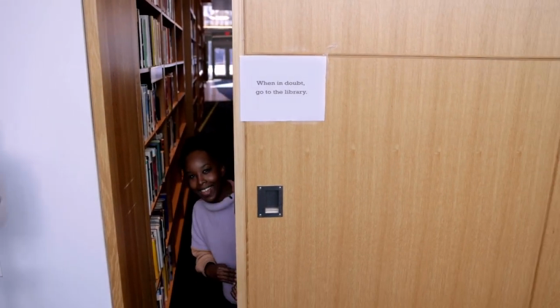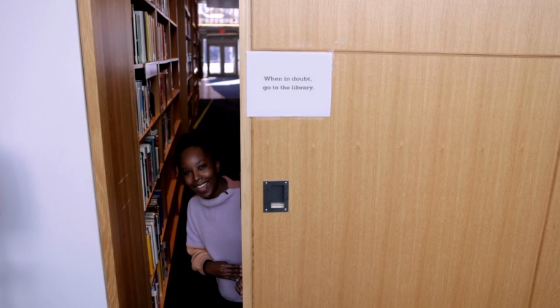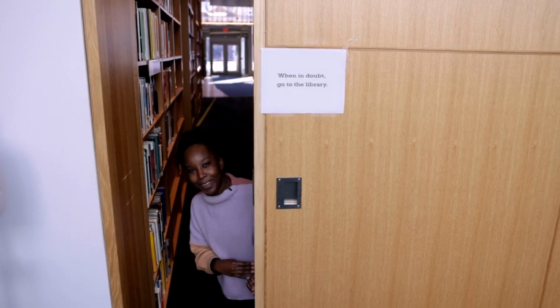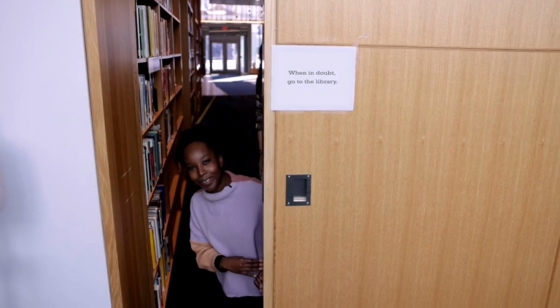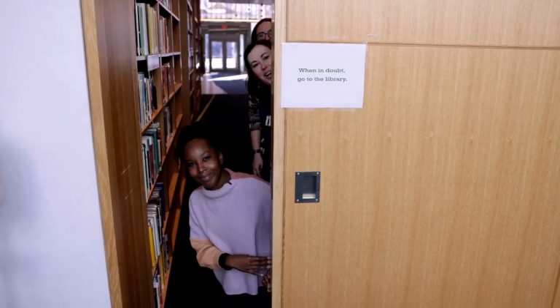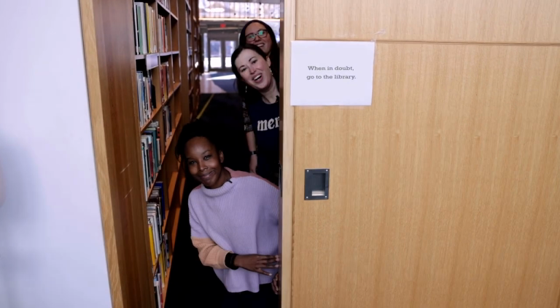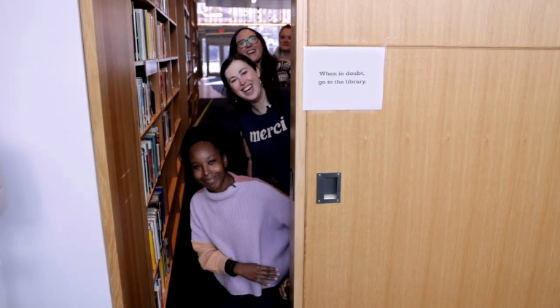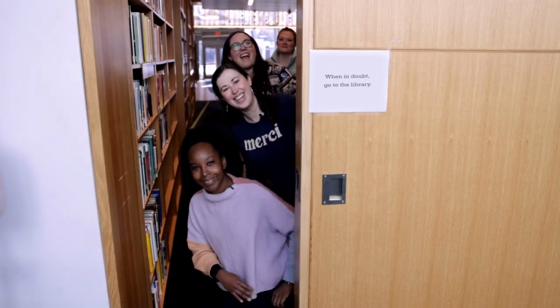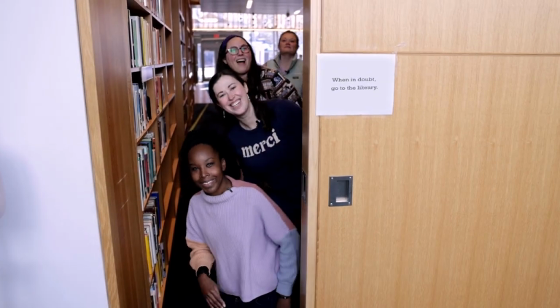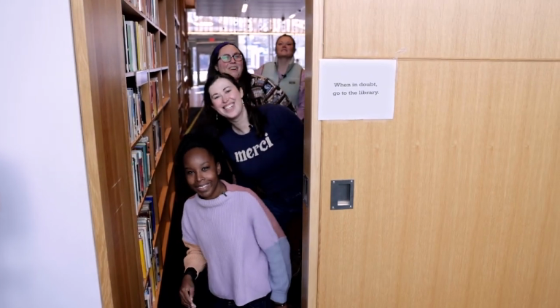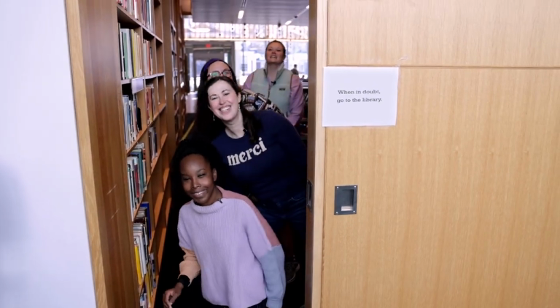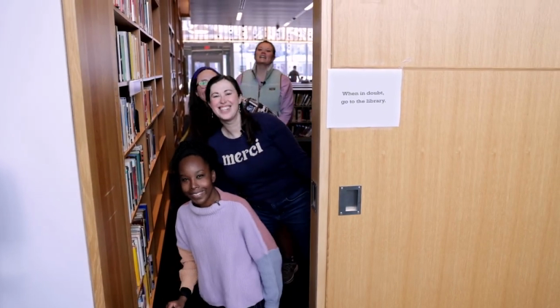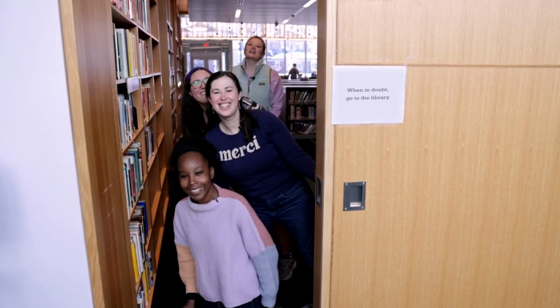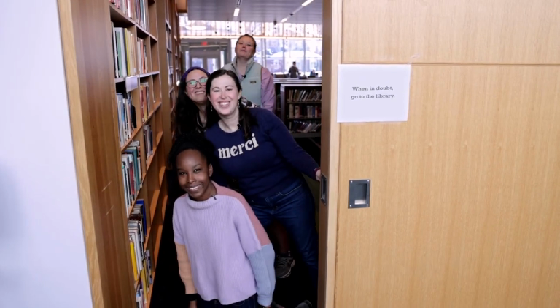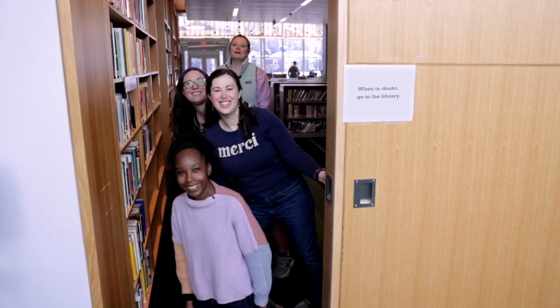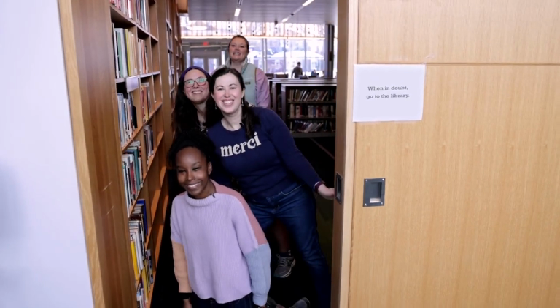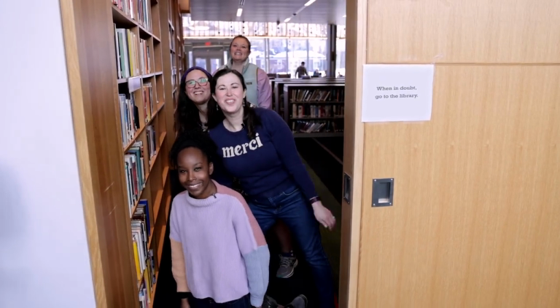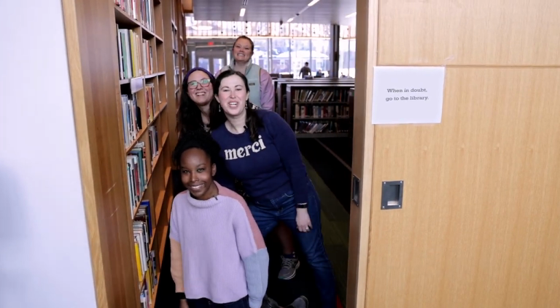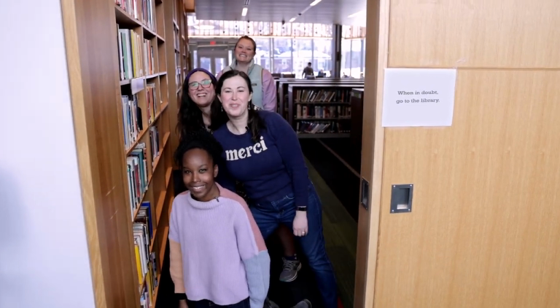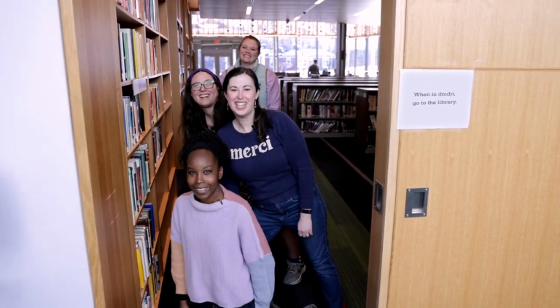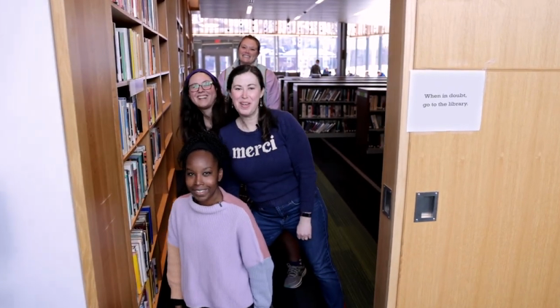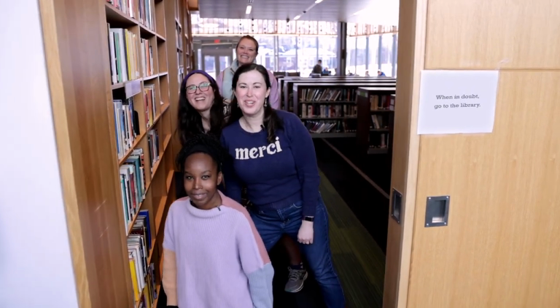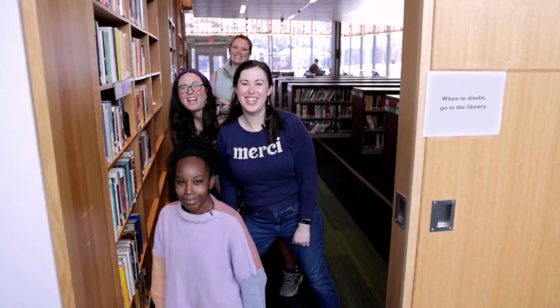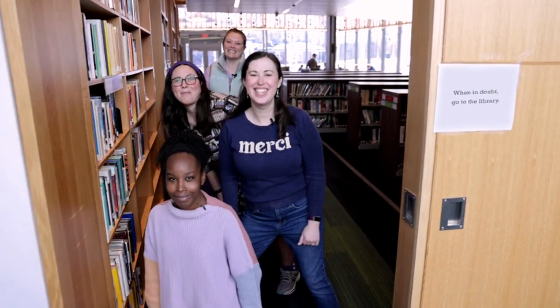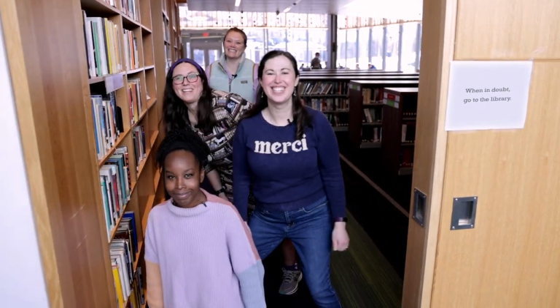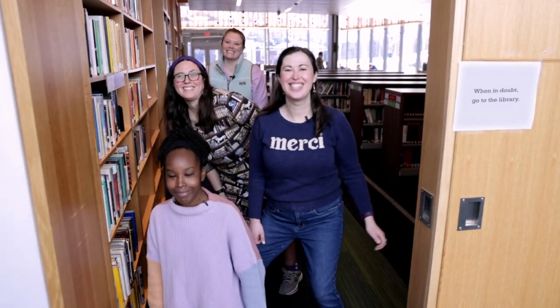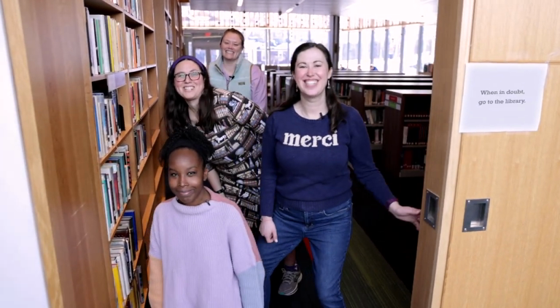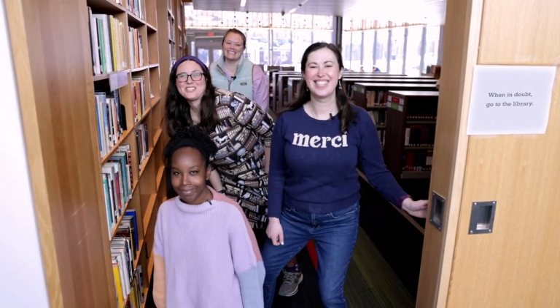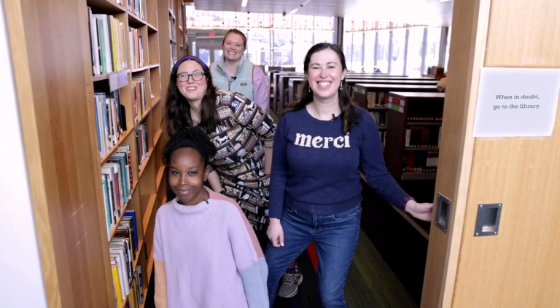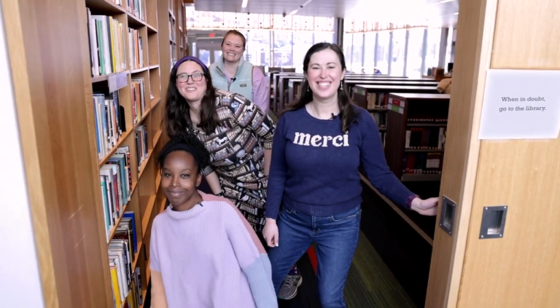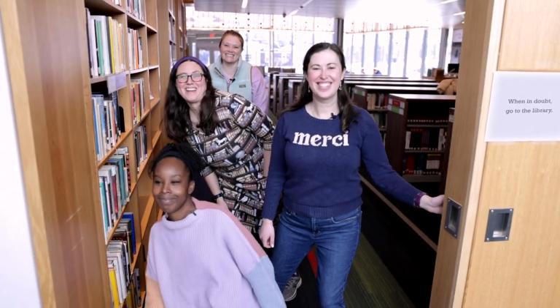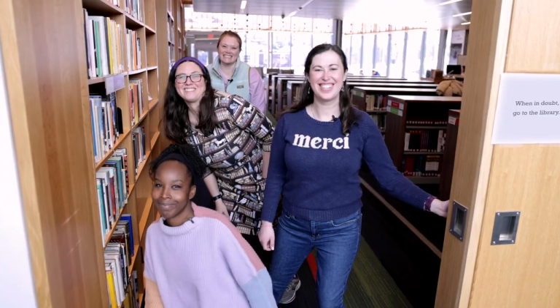Hello. Good morning. Welcome to the library. Come on in. Let us show you around.